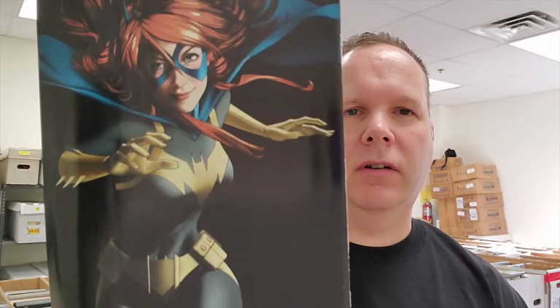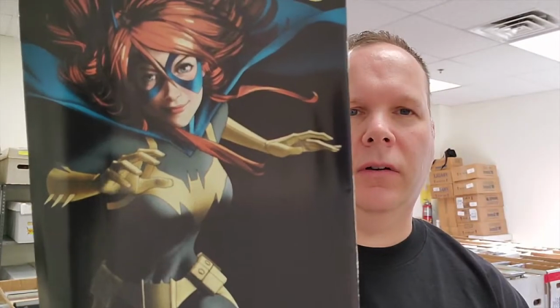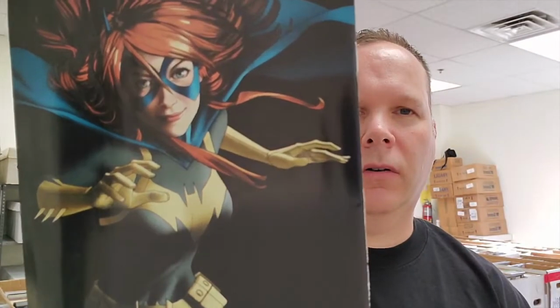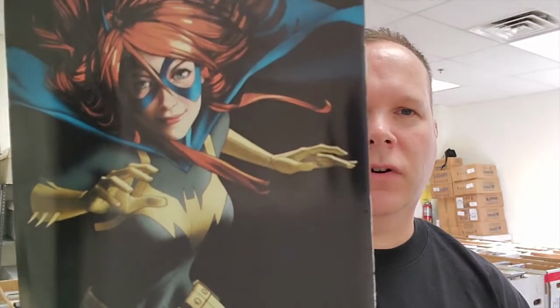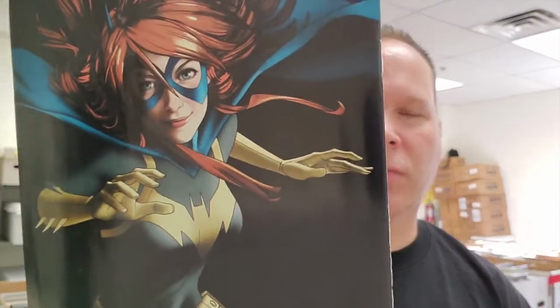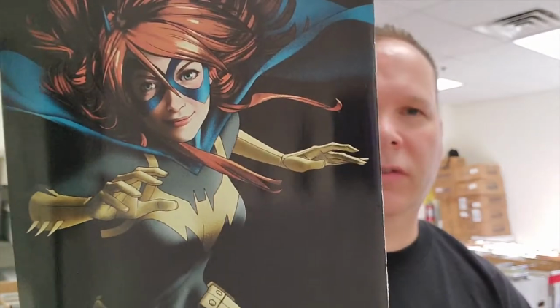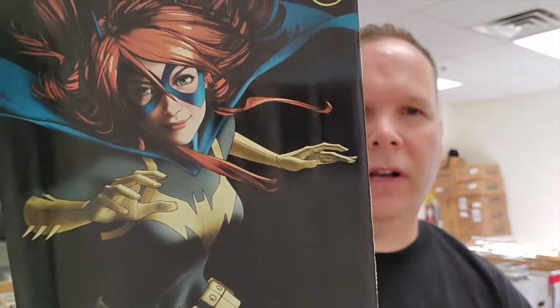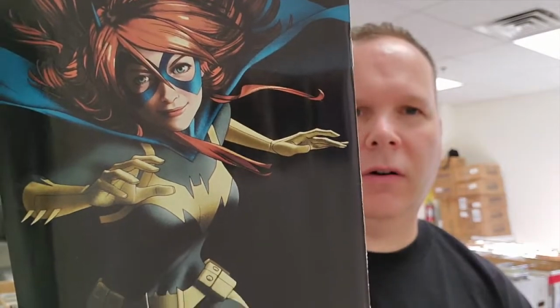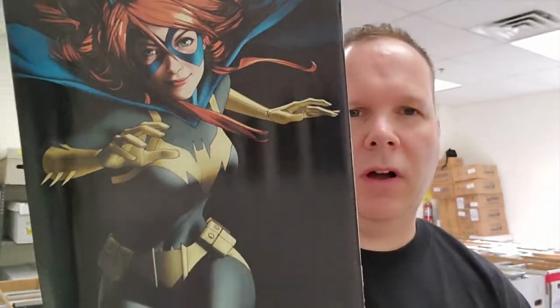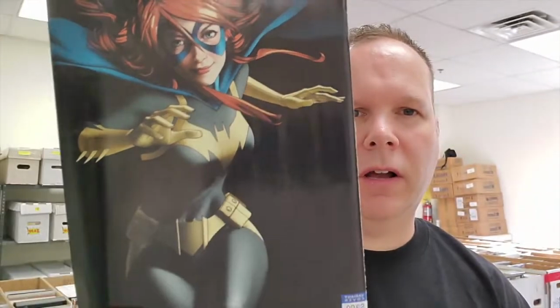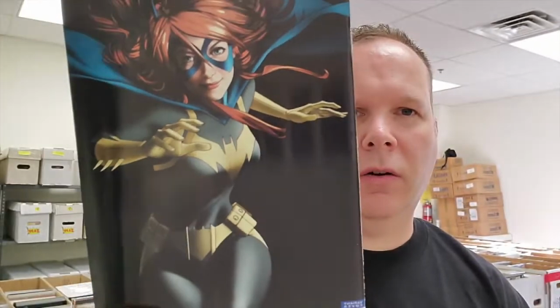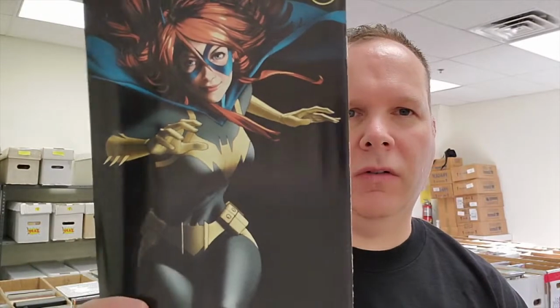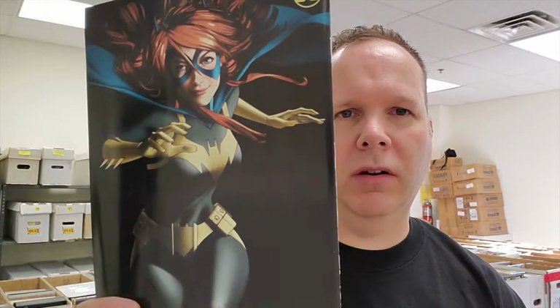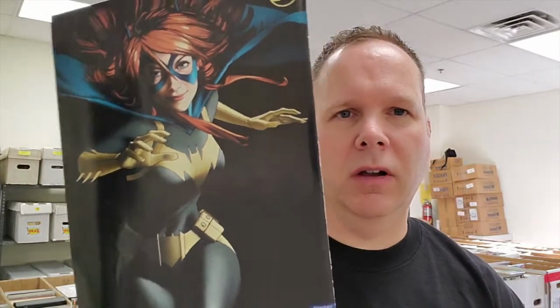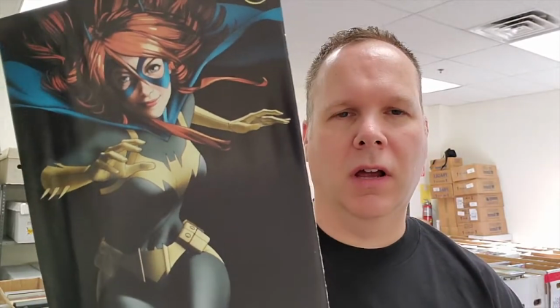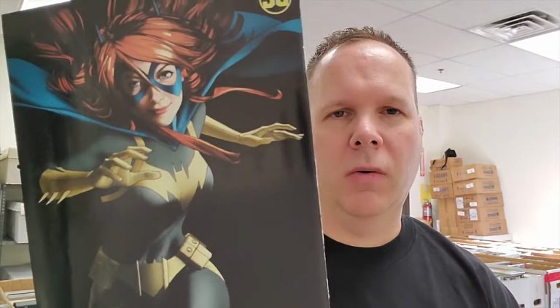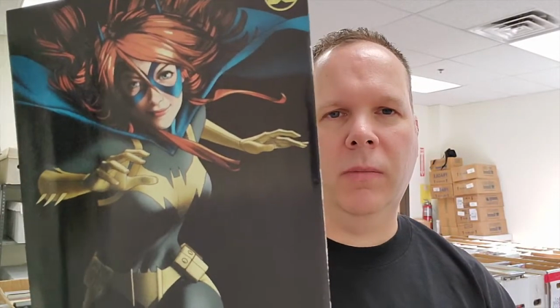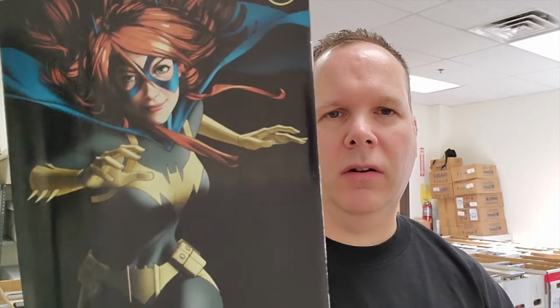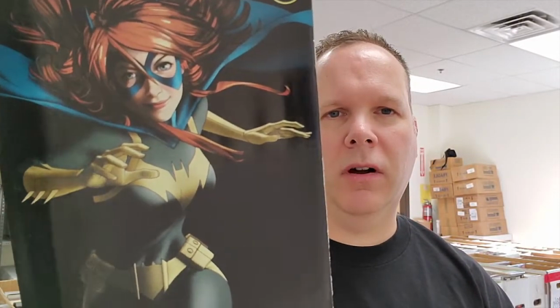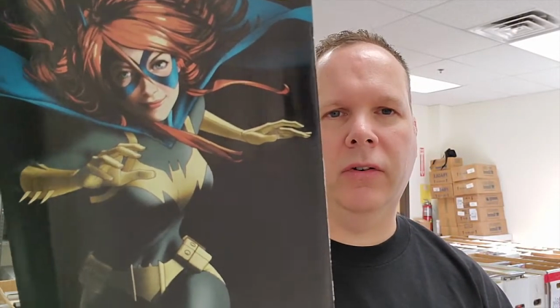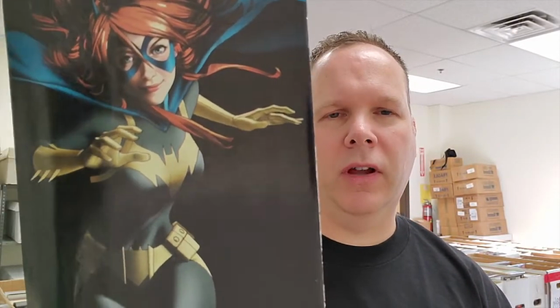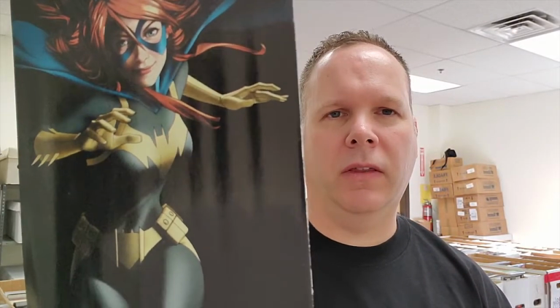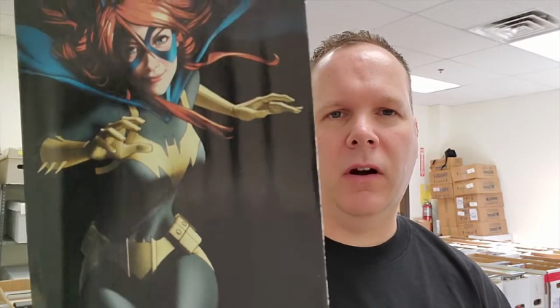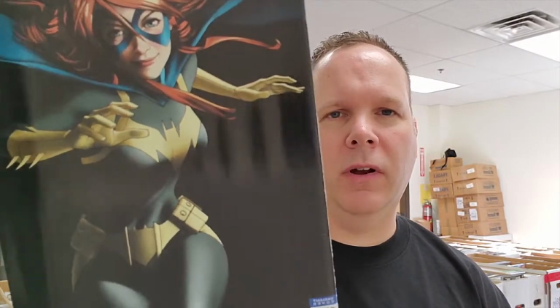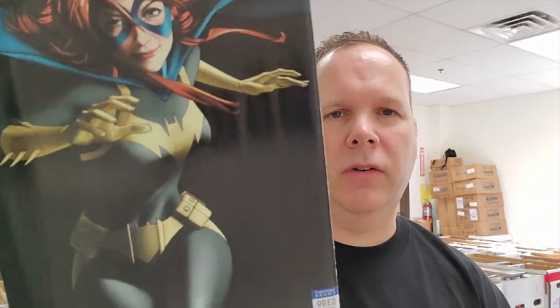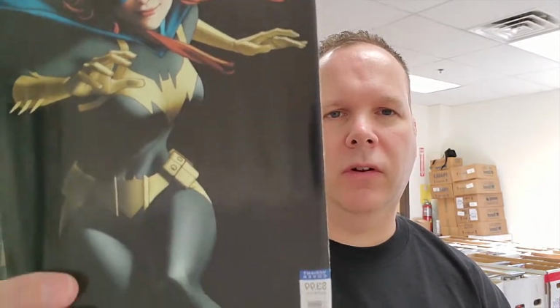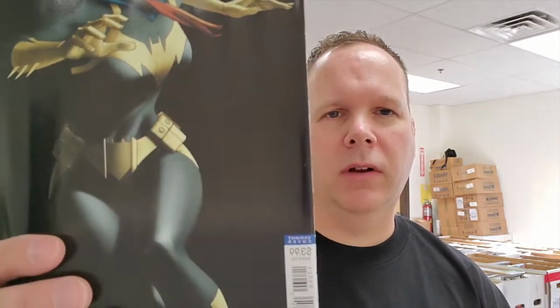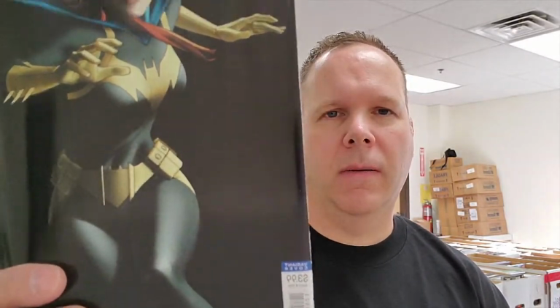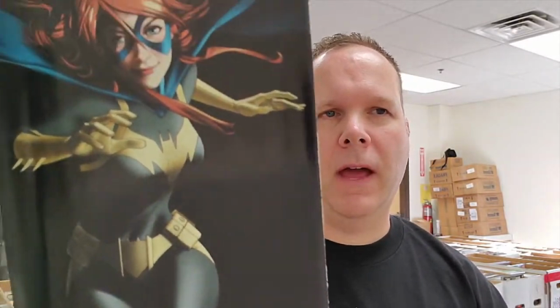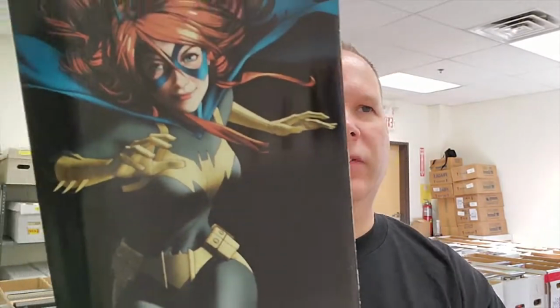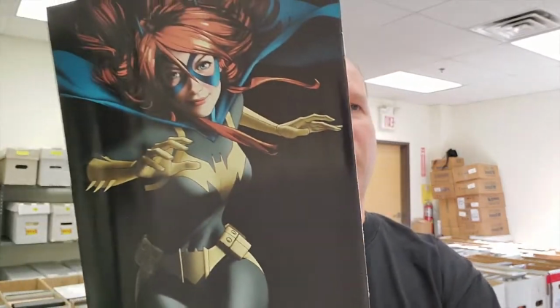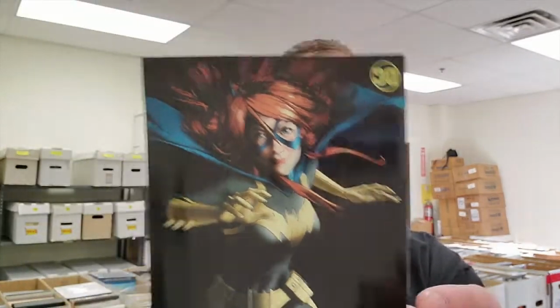Number 8 was Batgirl number 35. You all know Joshua Middleton by now — if not, I don't know where you've been. The Batgirl covers and the Aquaman covers. So that was number 8.